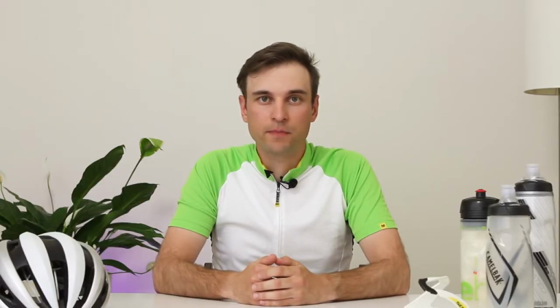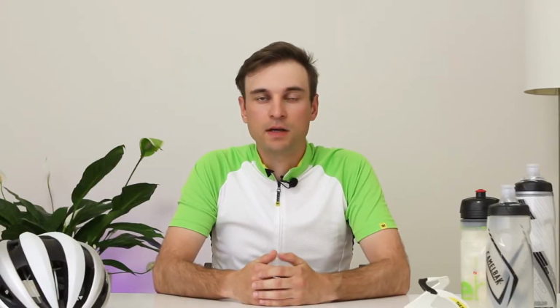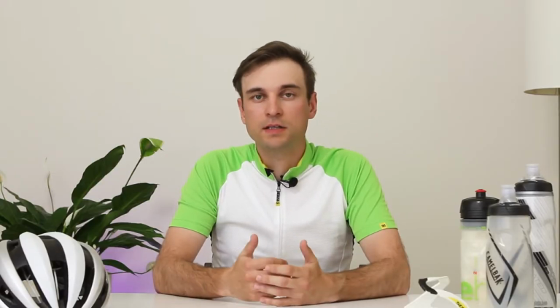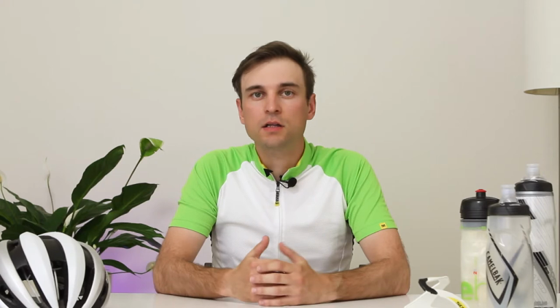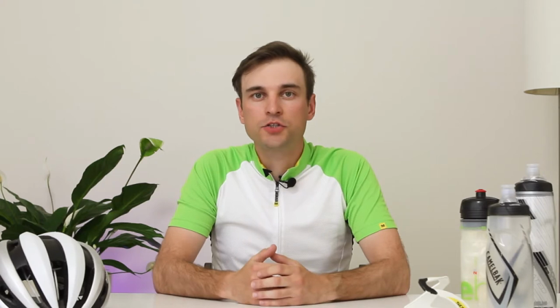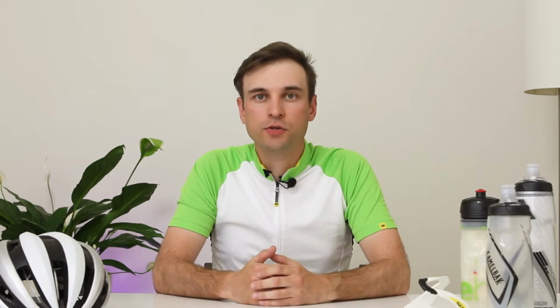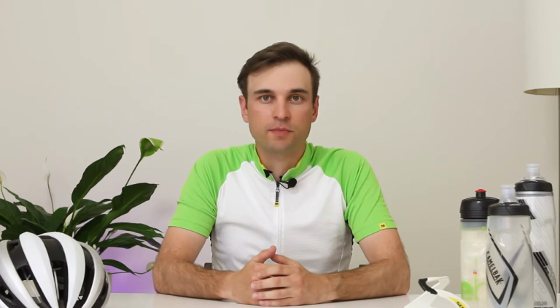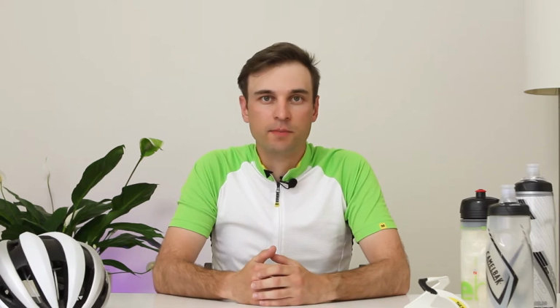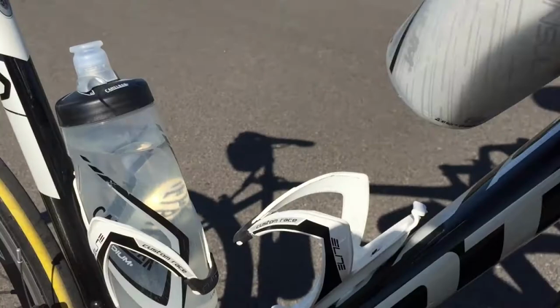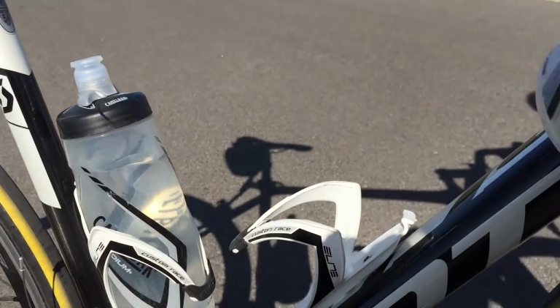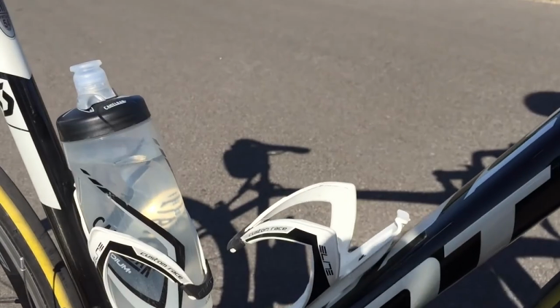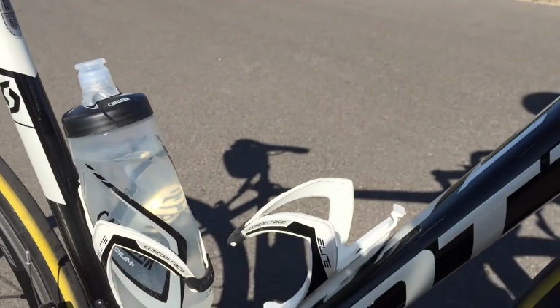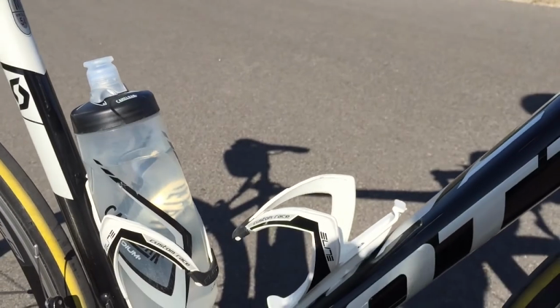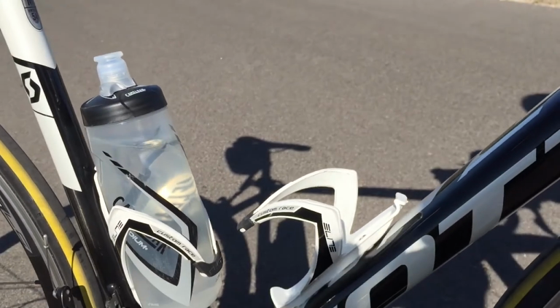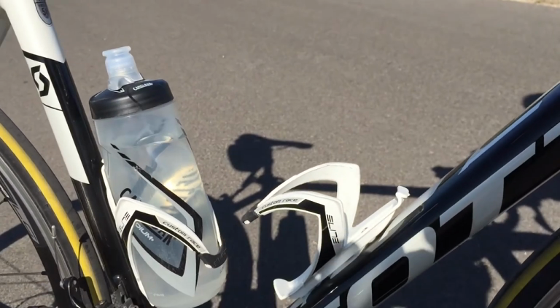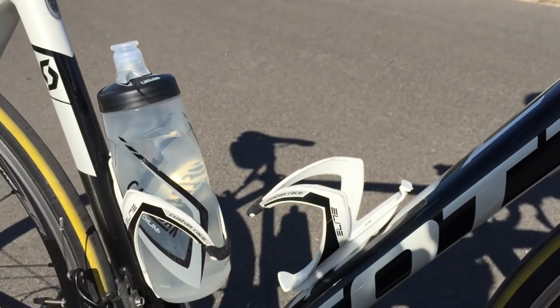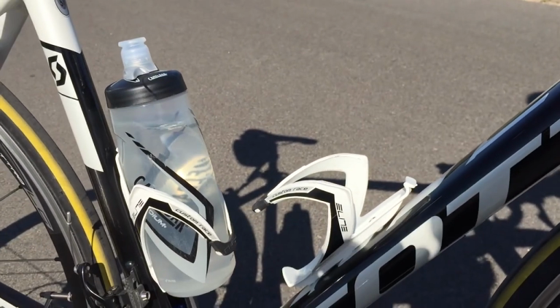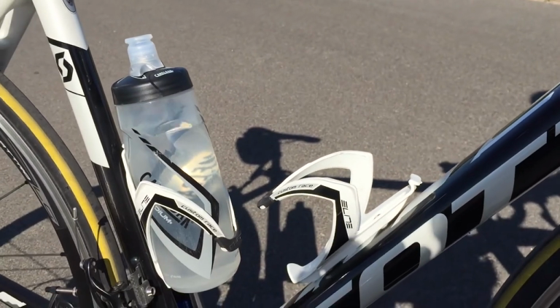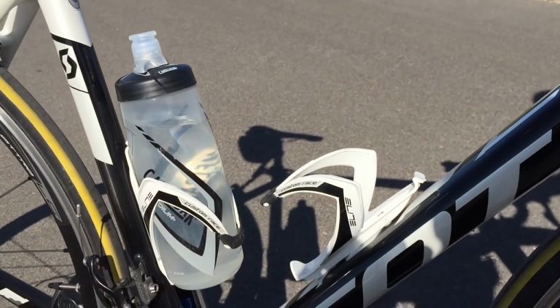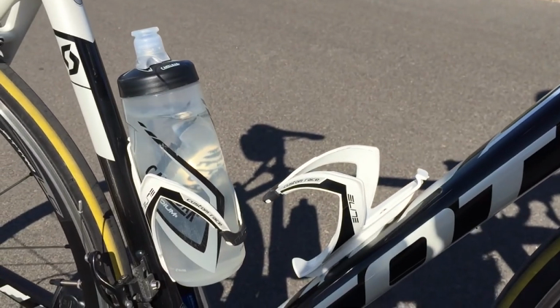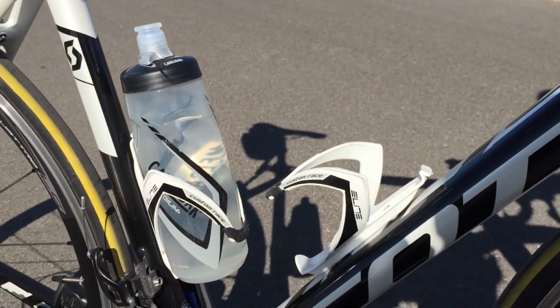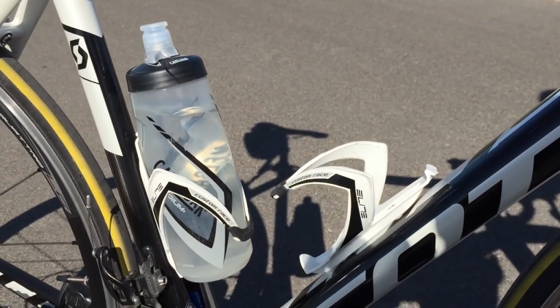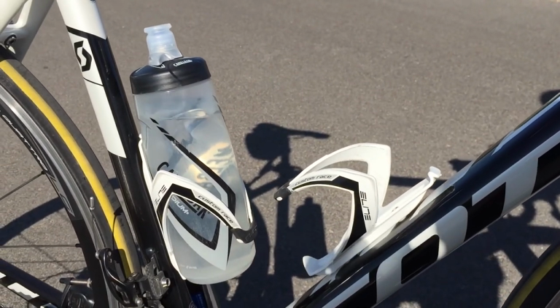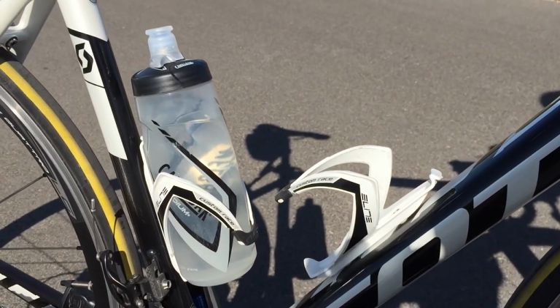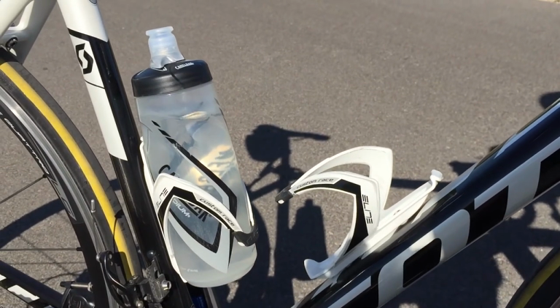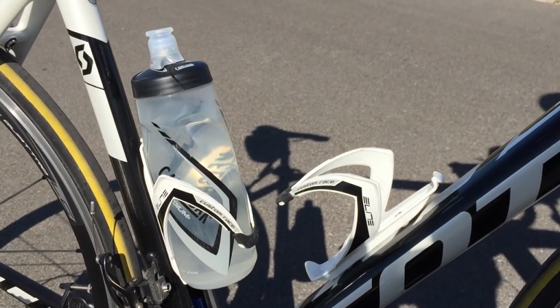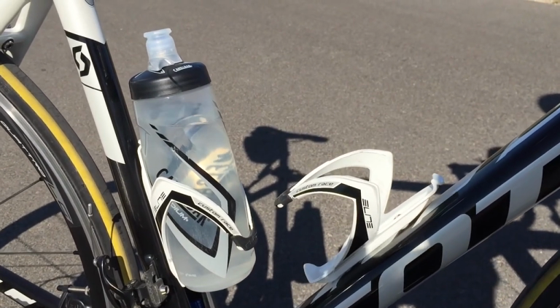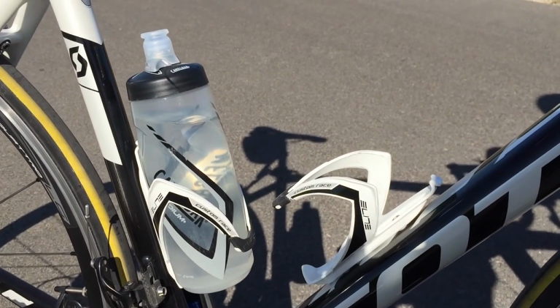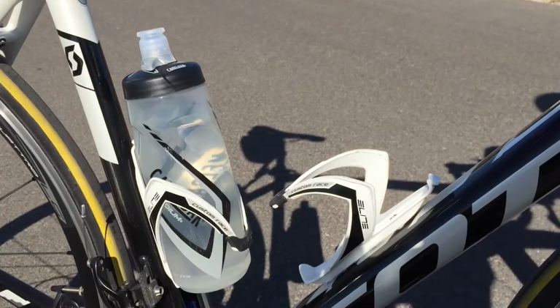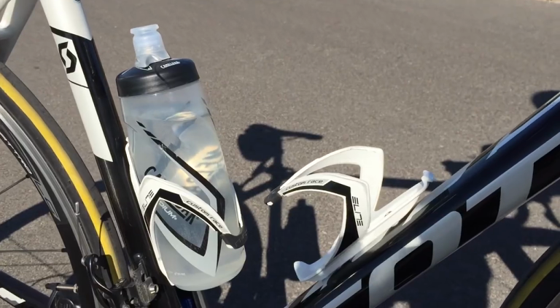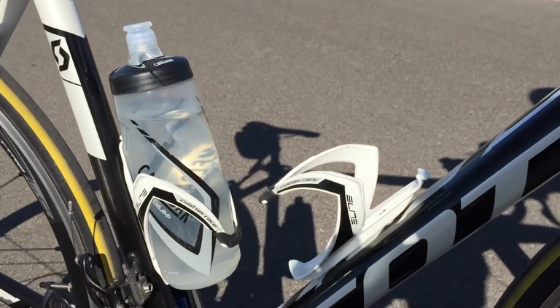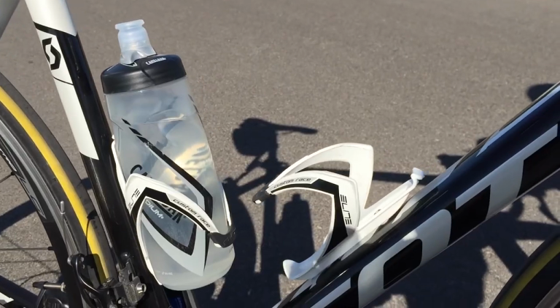The color choice might be a bit limited for somebody, but I wasn't lucky enough to match the colors with my bike.